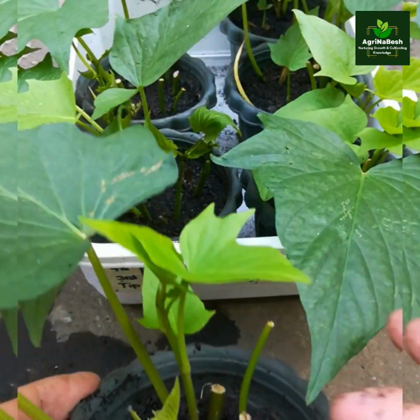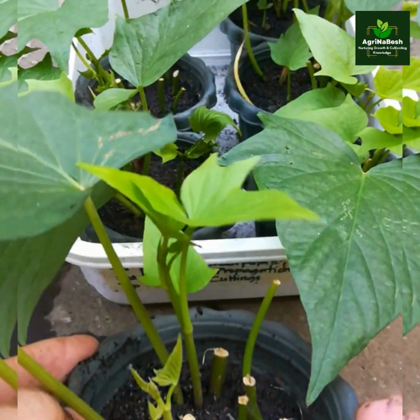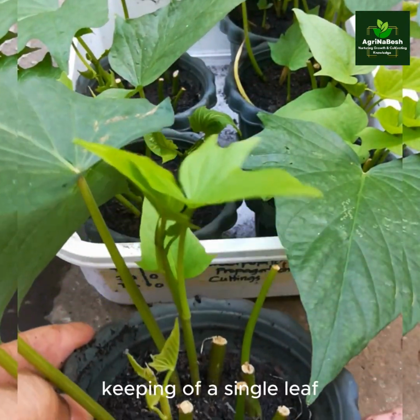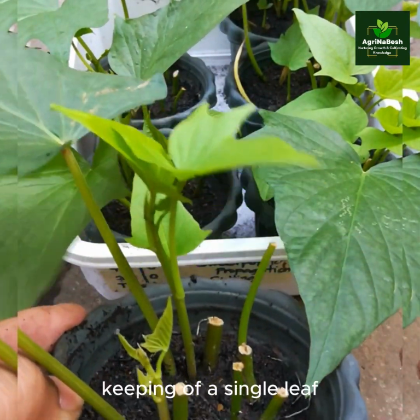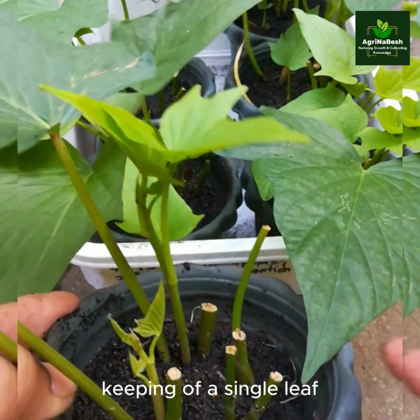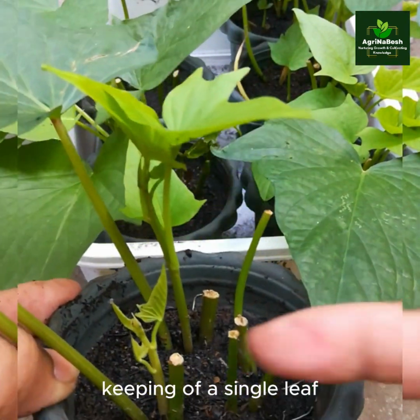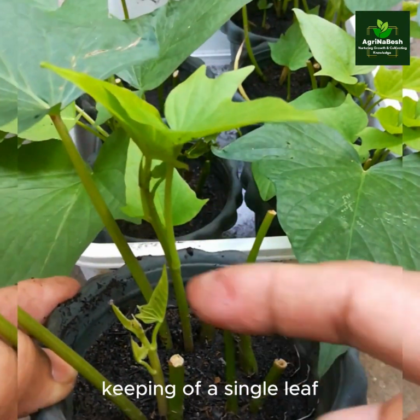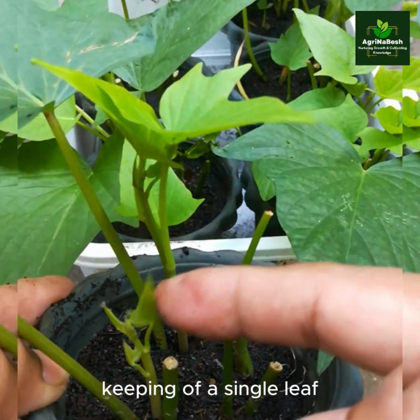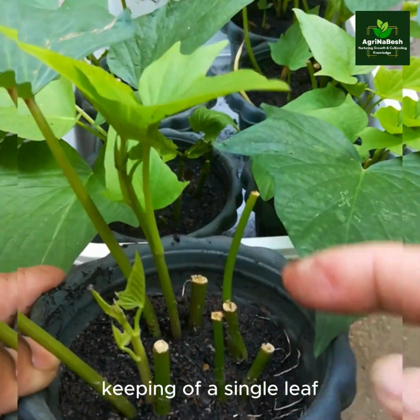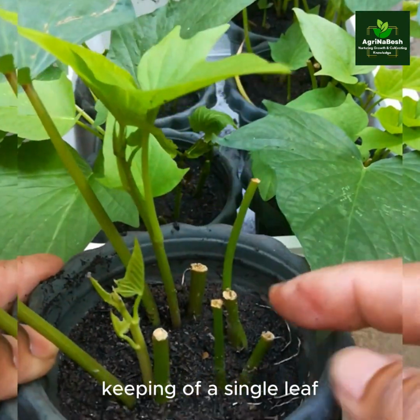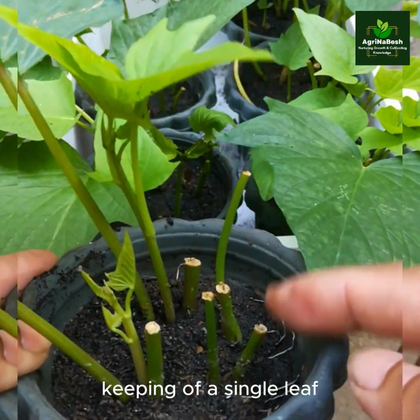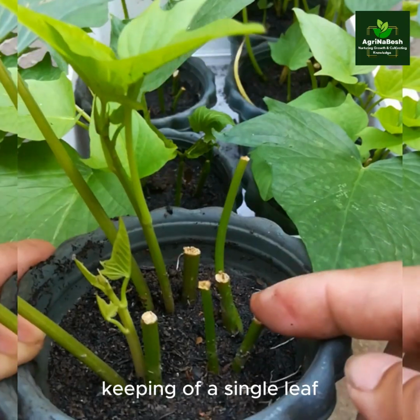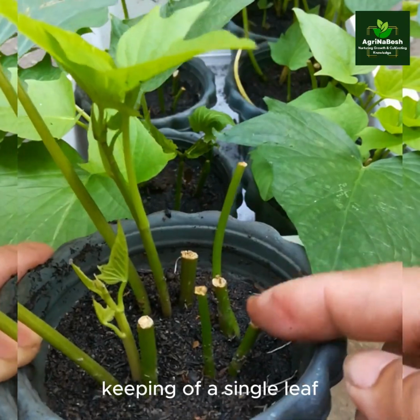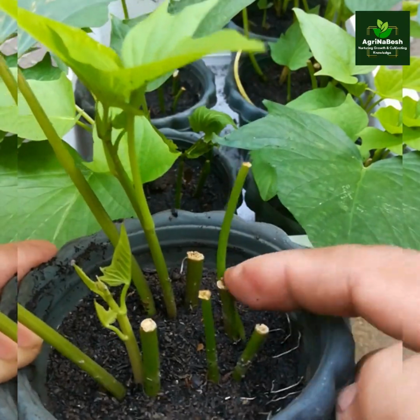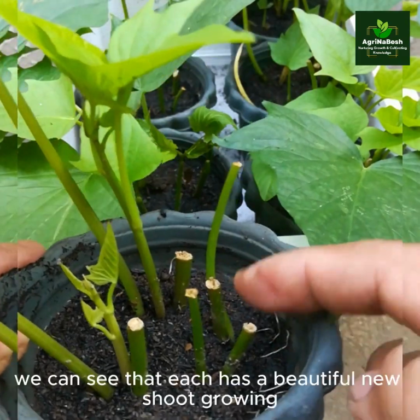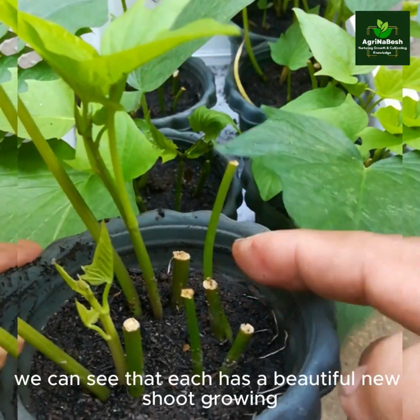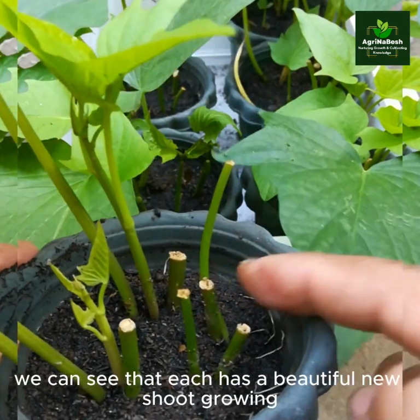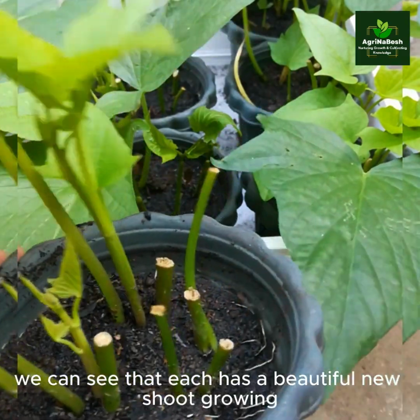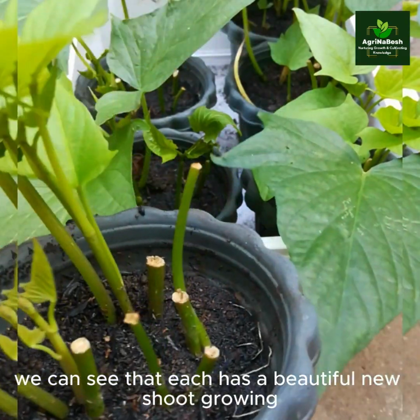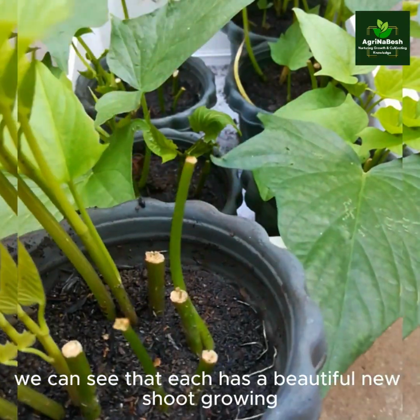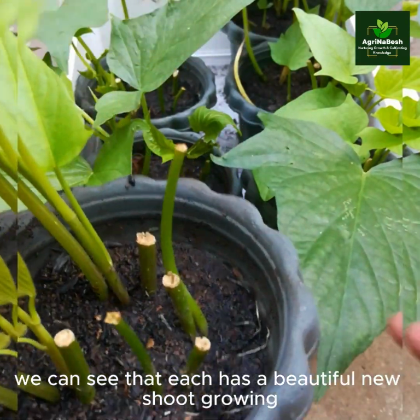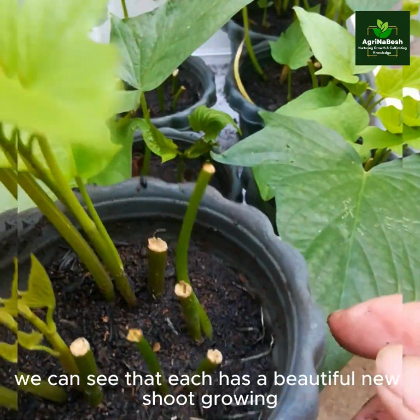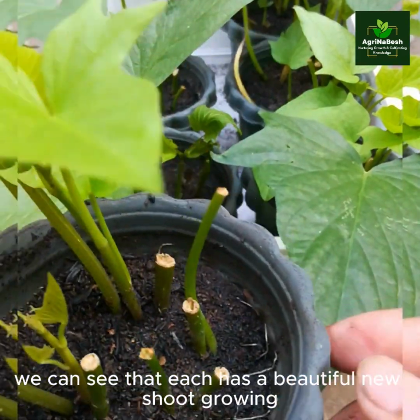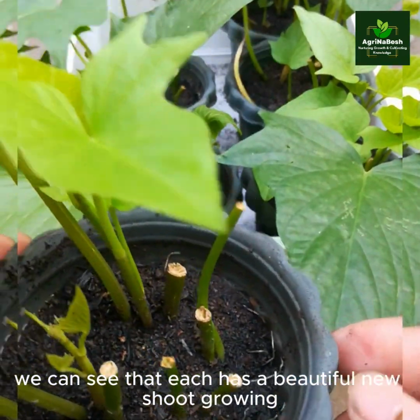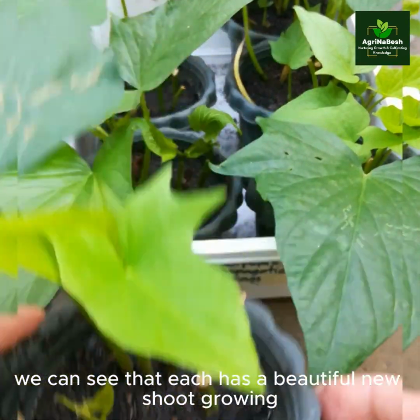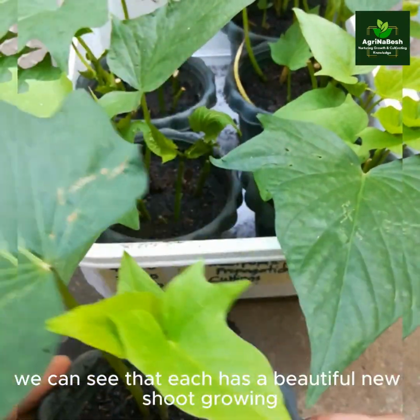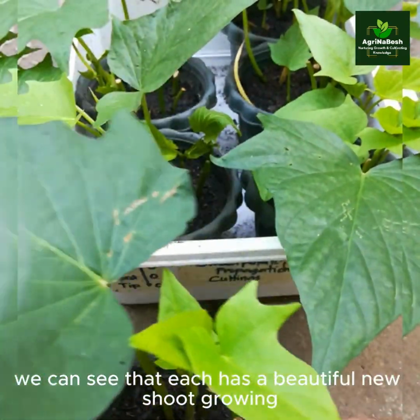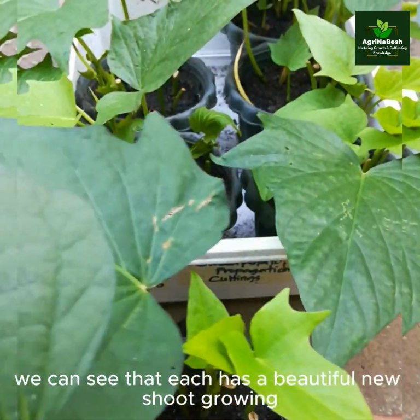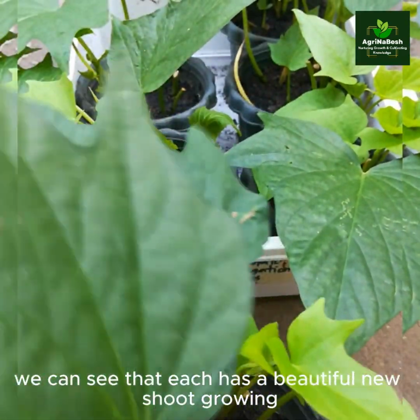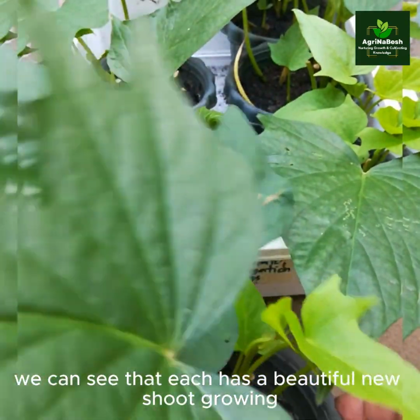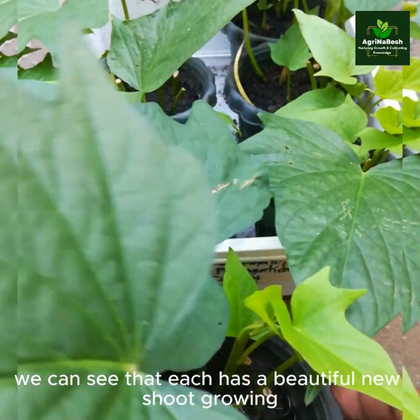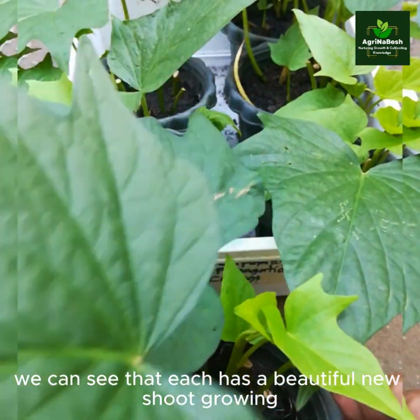By keeping a single leaf, we can see that each cutting has a beautiful new shoot growing.